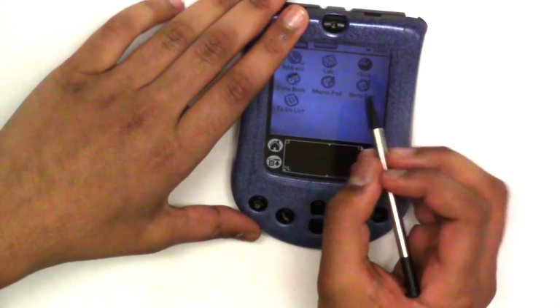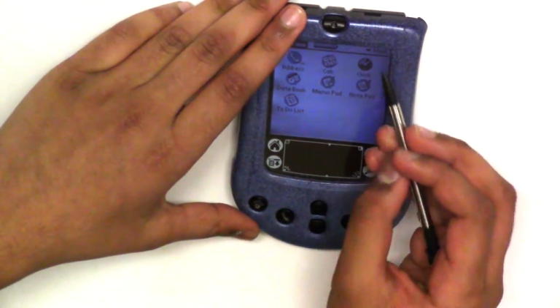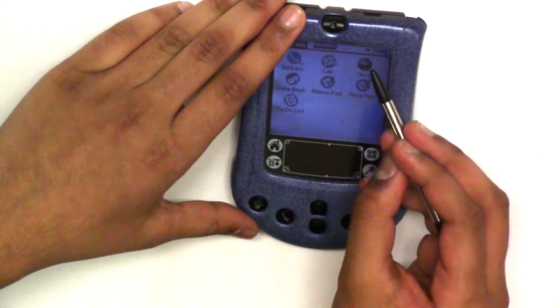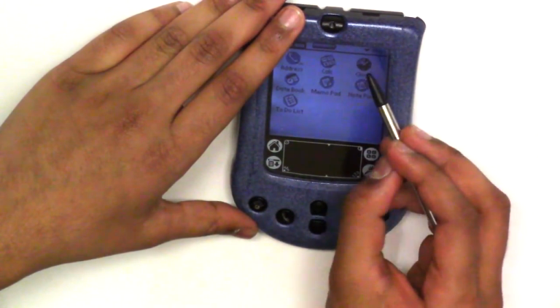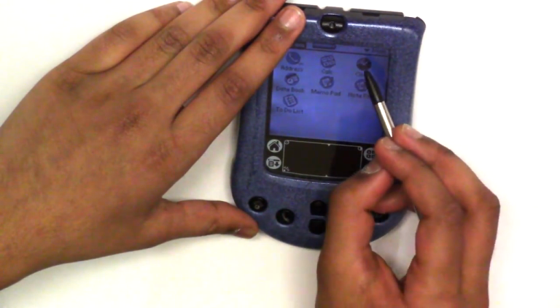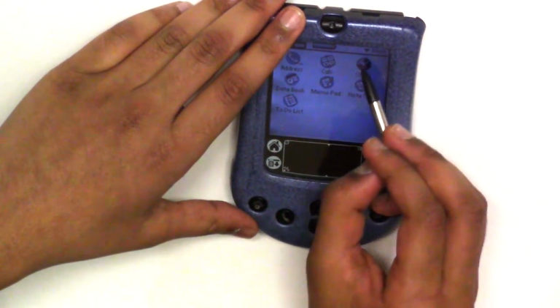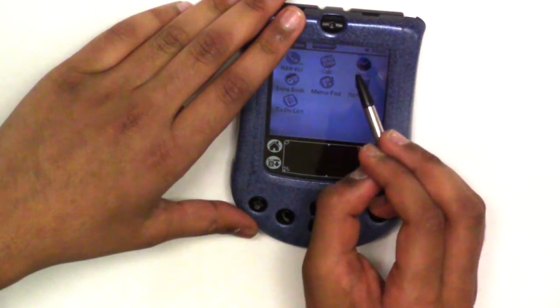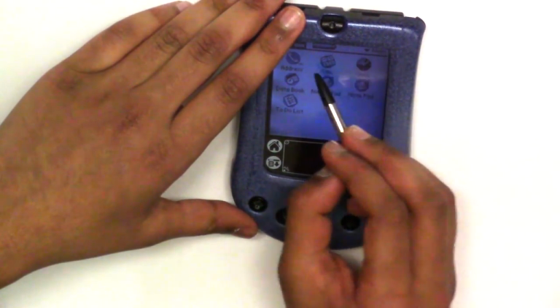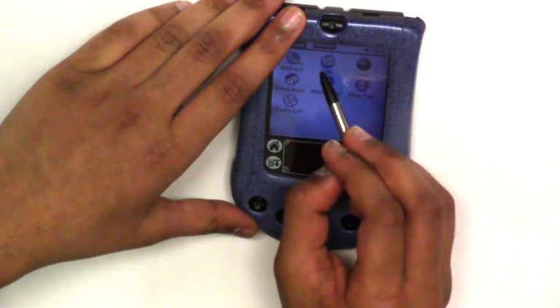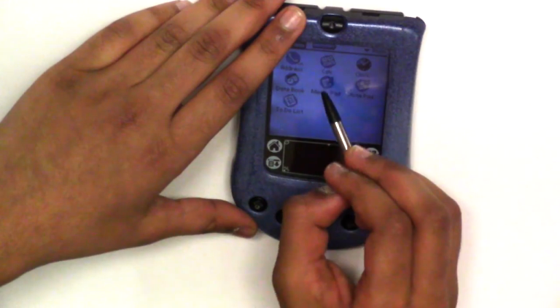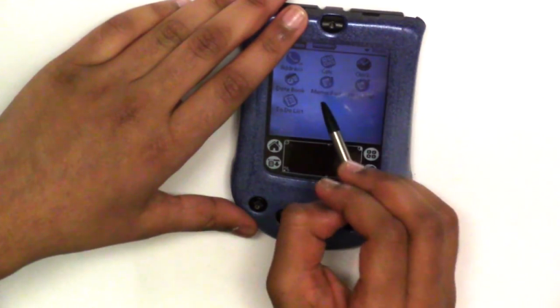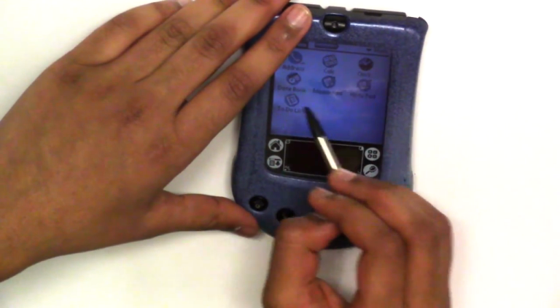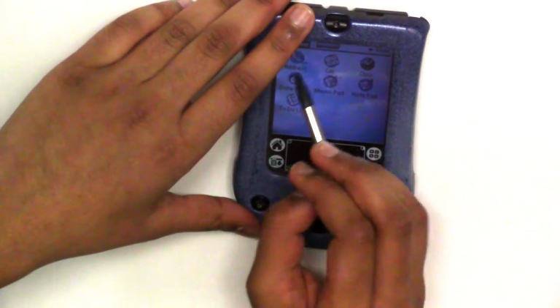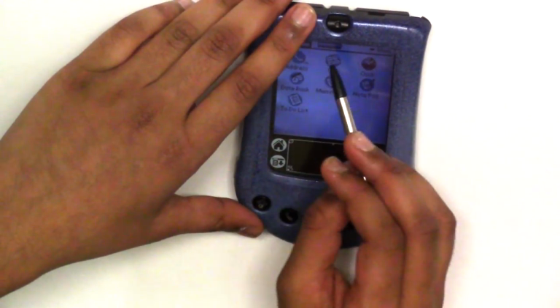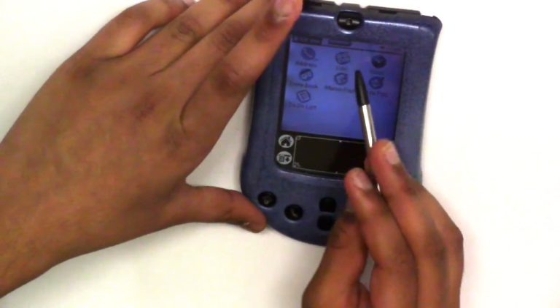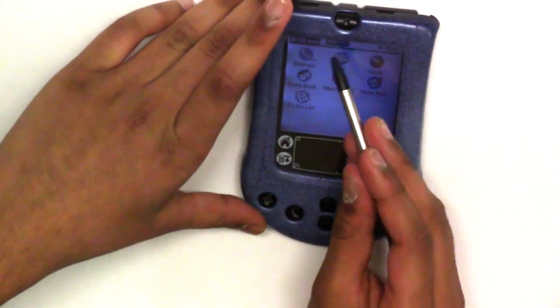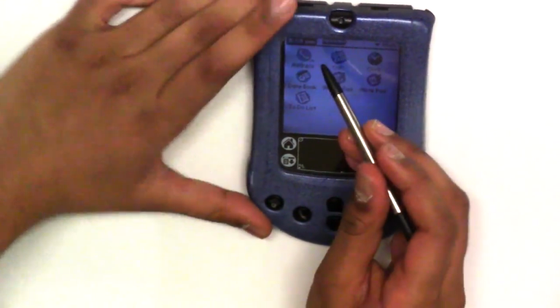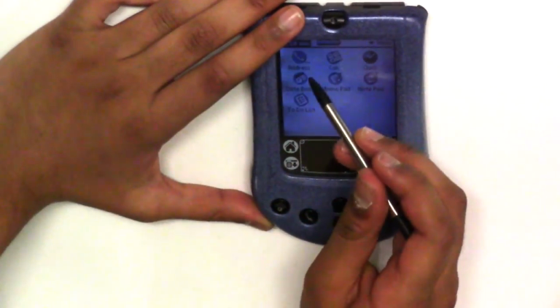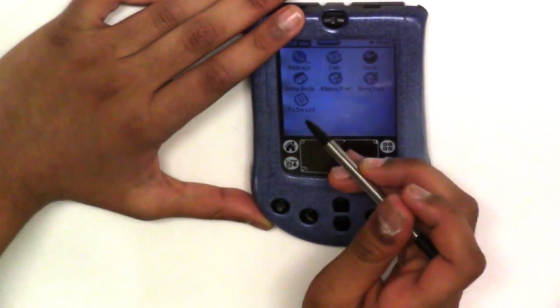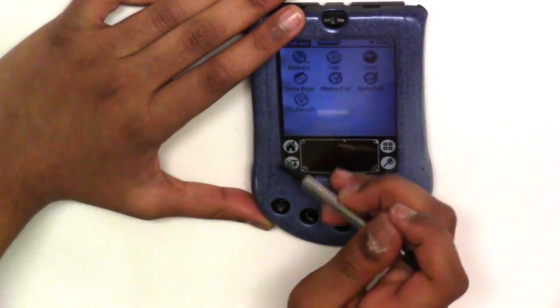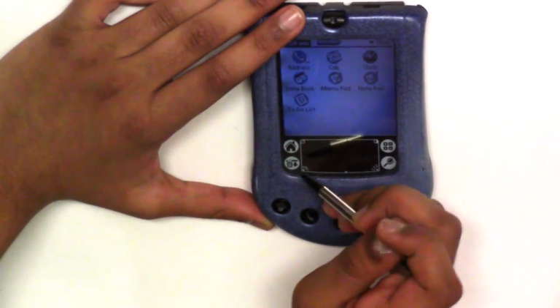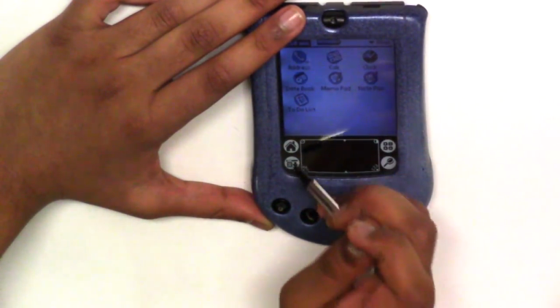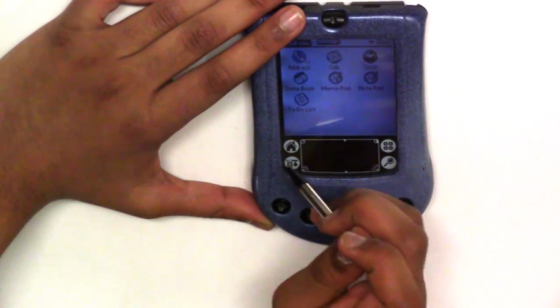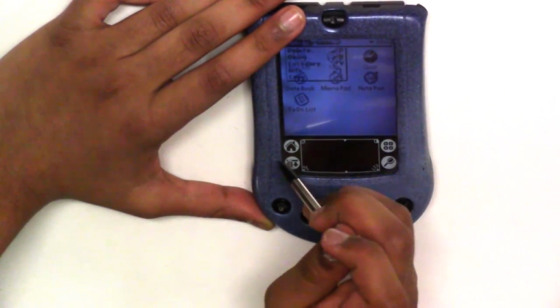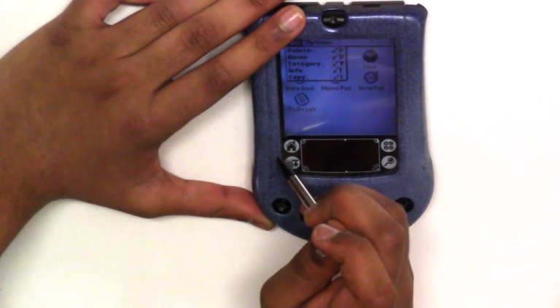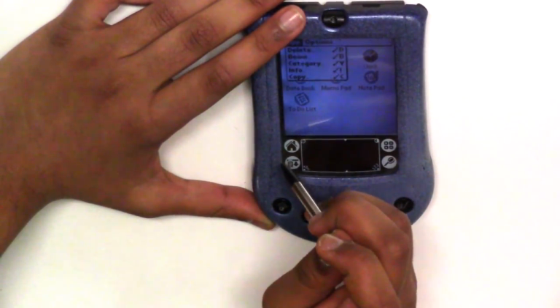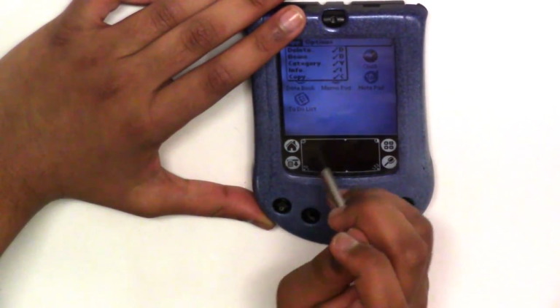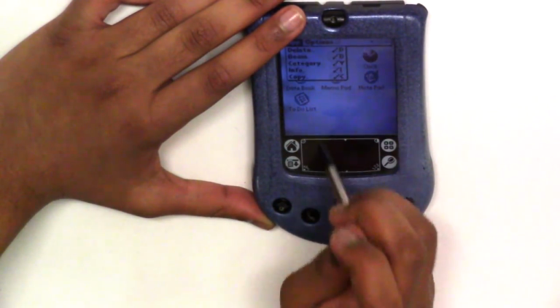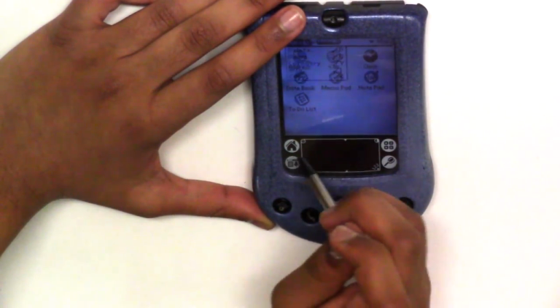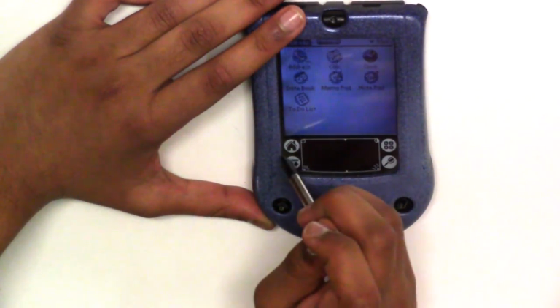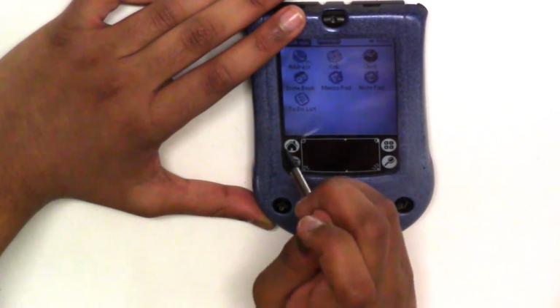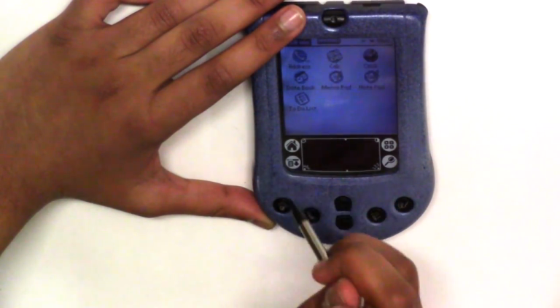It has a clock, calculator, memo, and how-to debug. A lot of stuff. And this is a very old device.